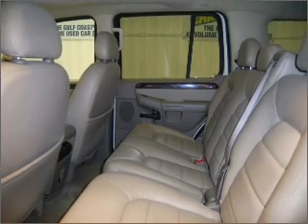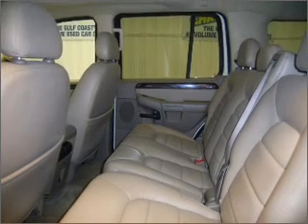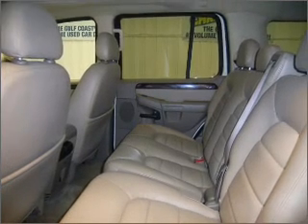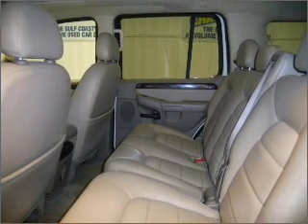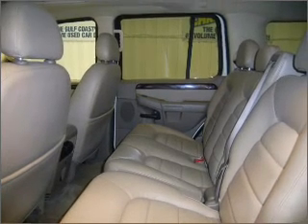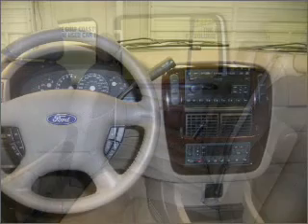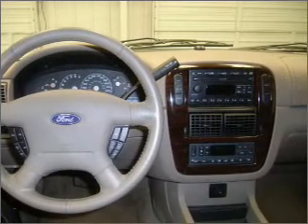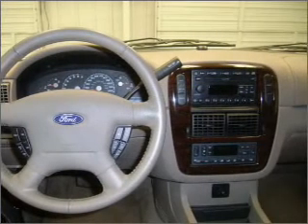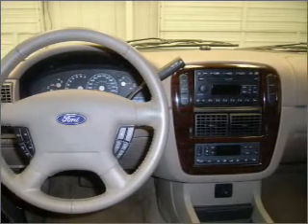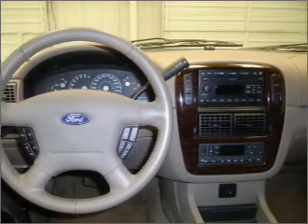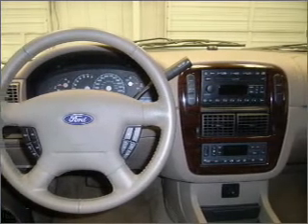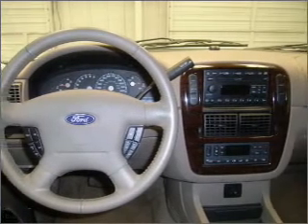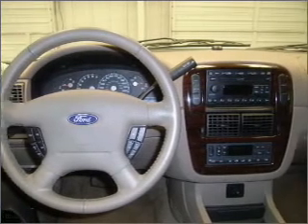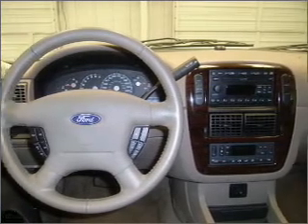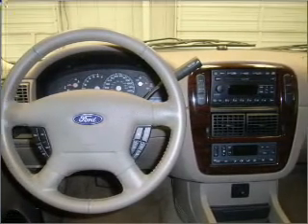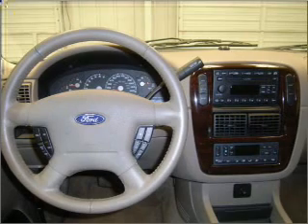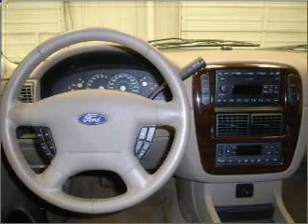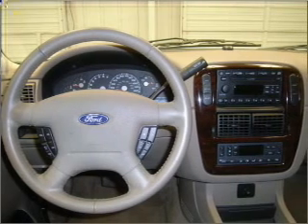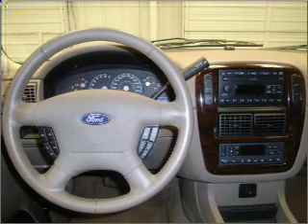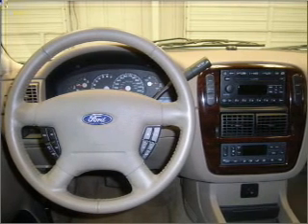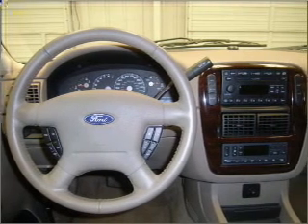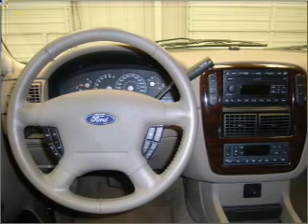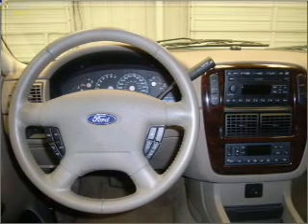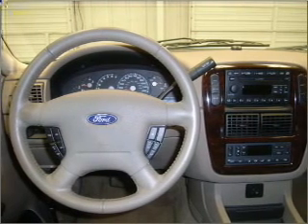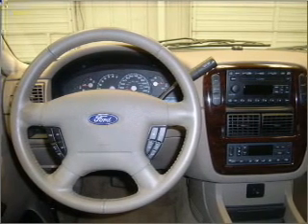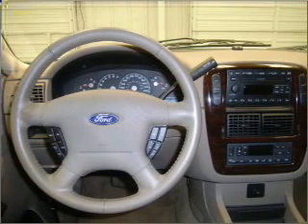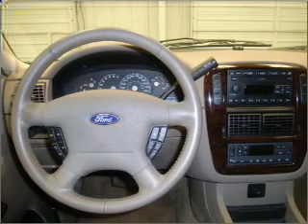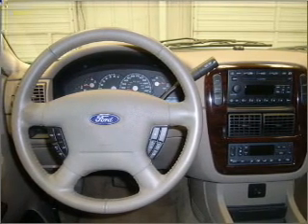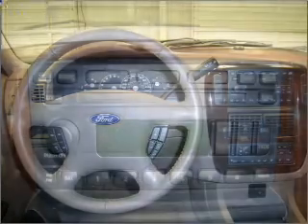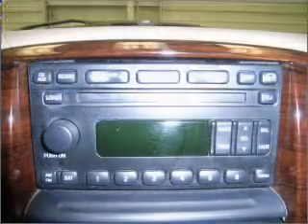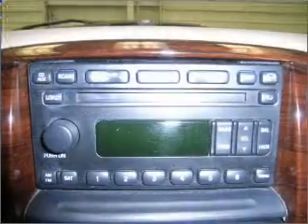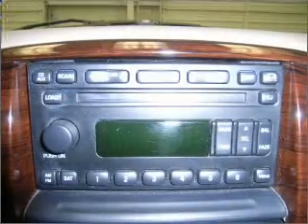Let the outside in with a built-in sunroof. Memory settings are just one of the extras. Call today to schedule a test drive.